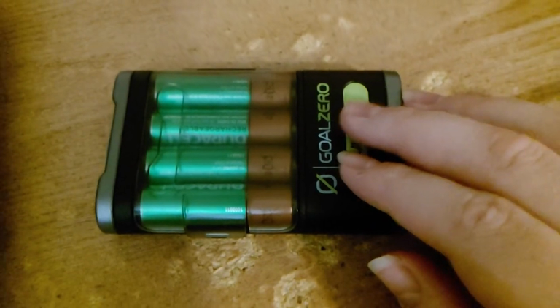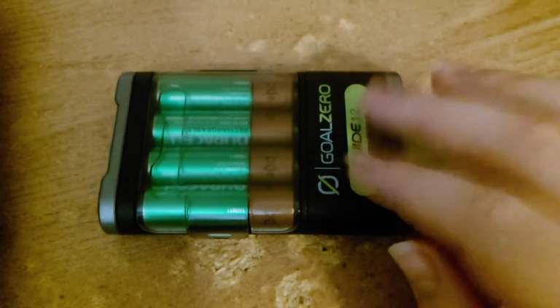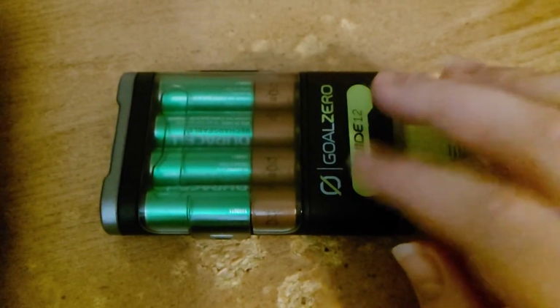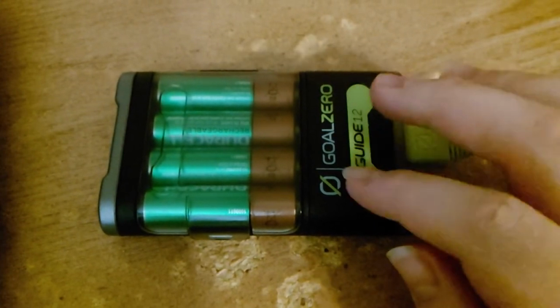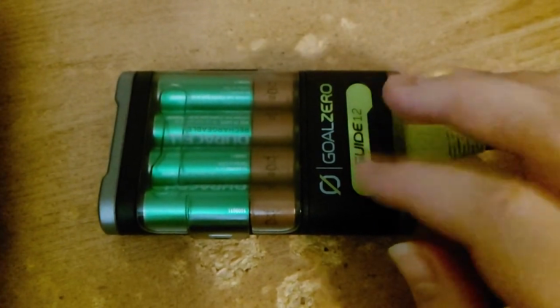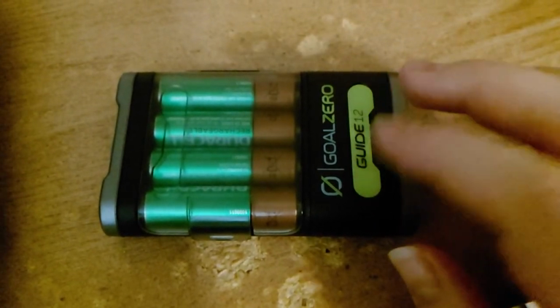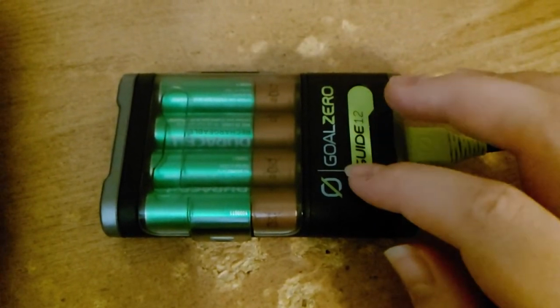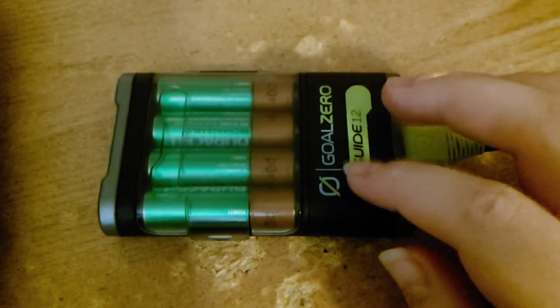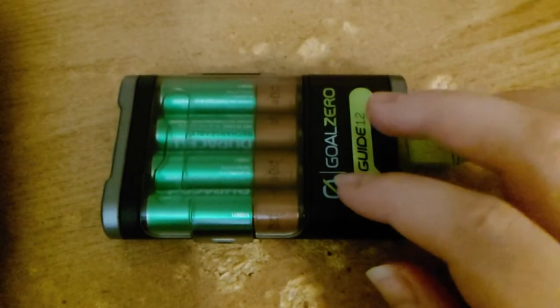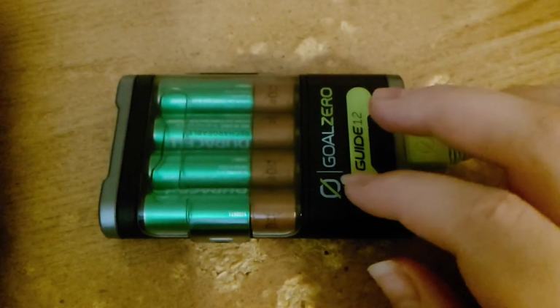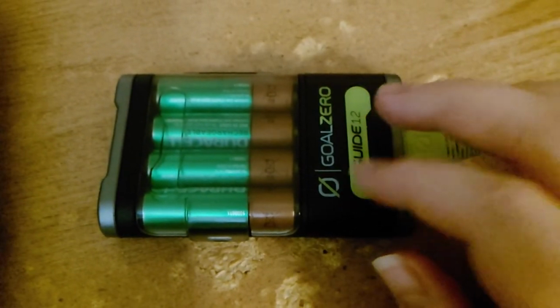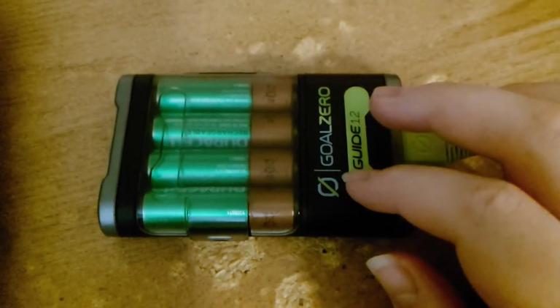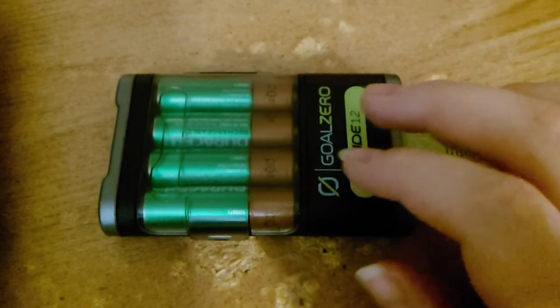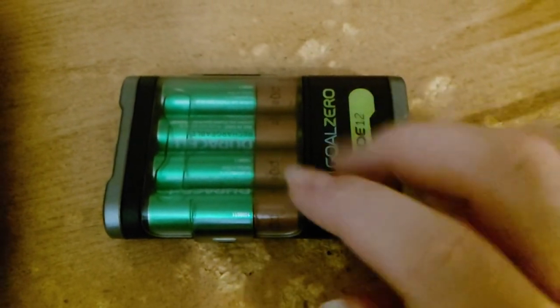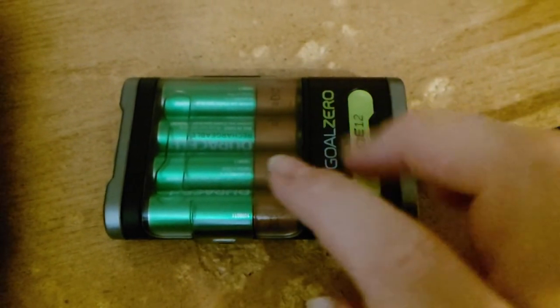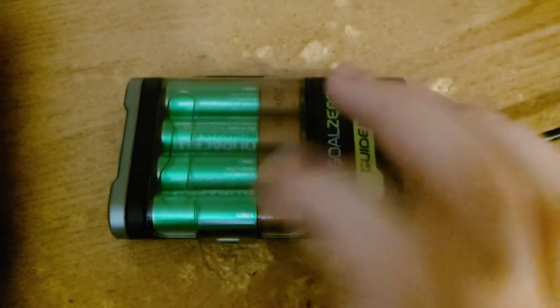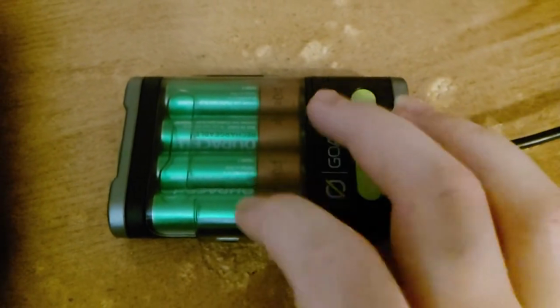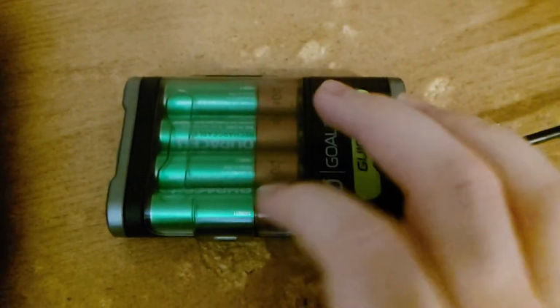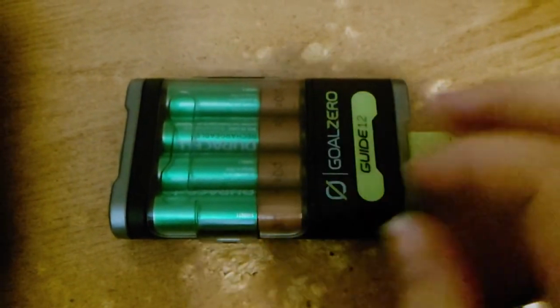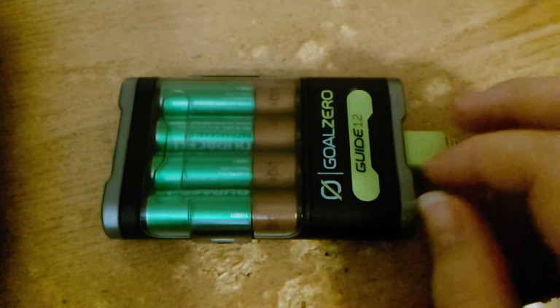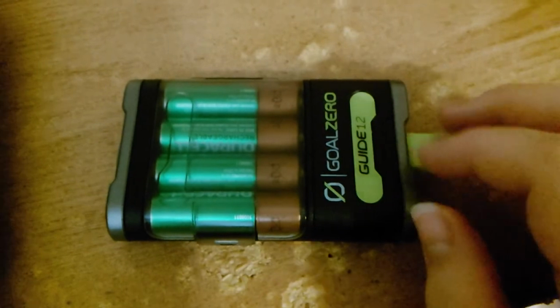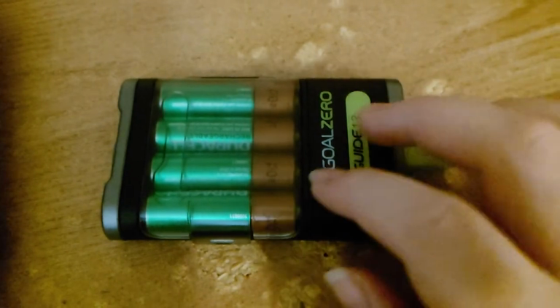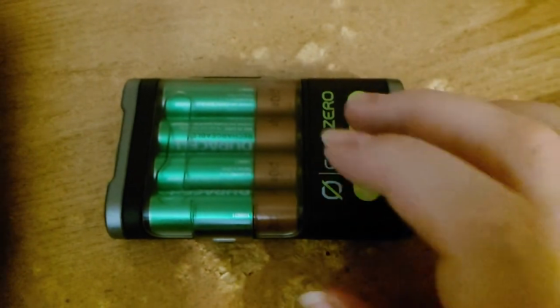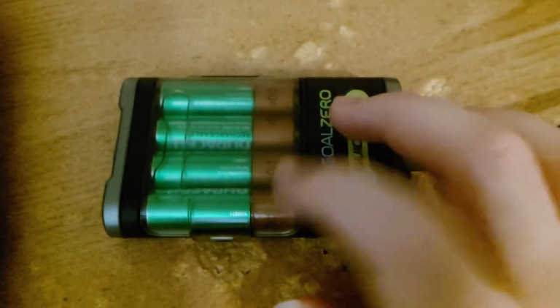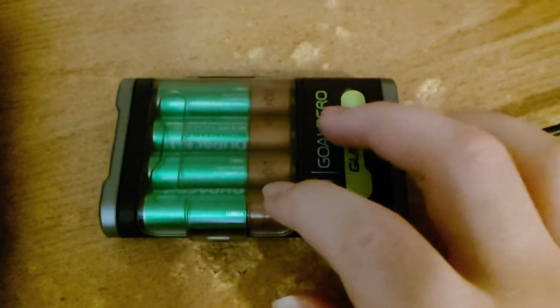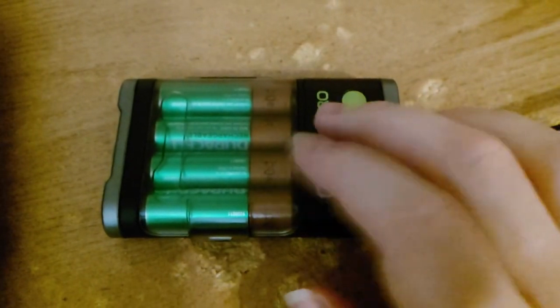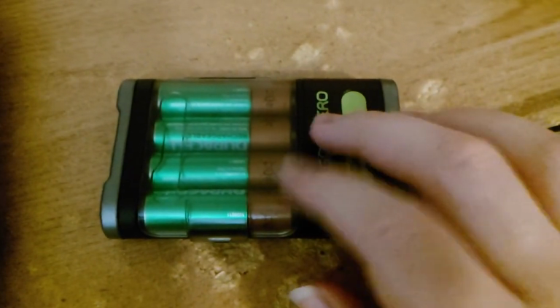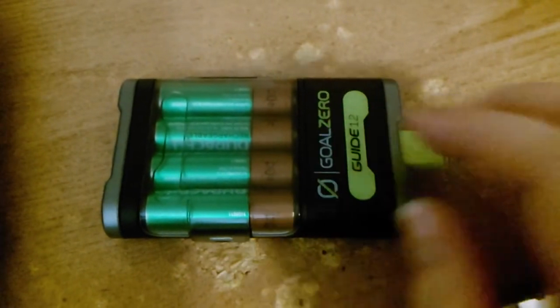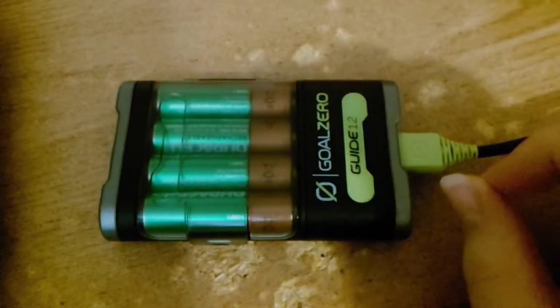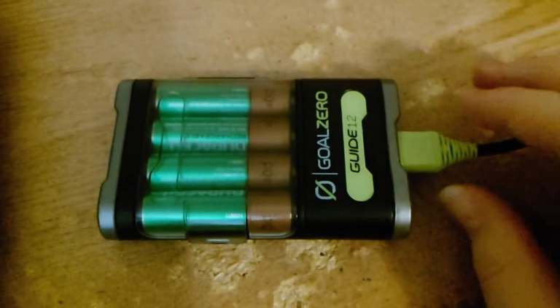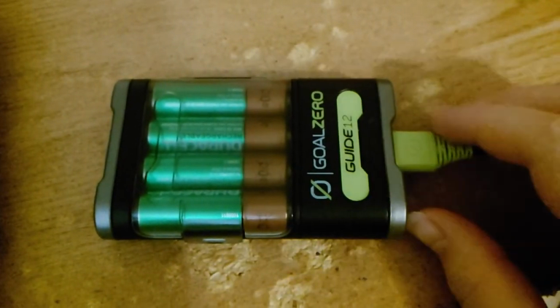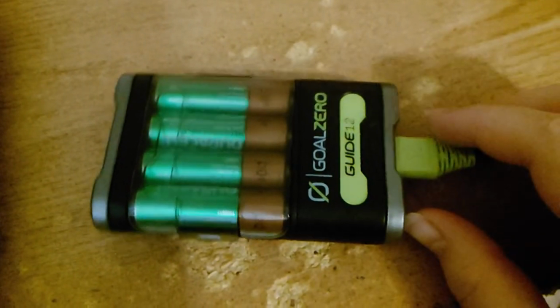They only recommend 1 amp if you're using AAAs, but if you're using AAs, you can use the 2-amp system.